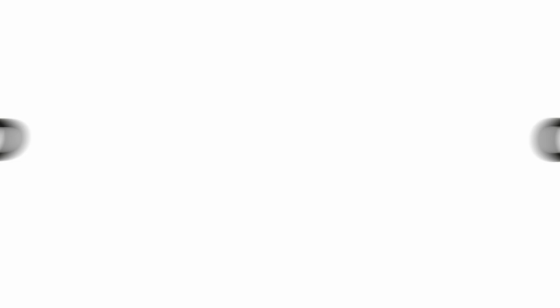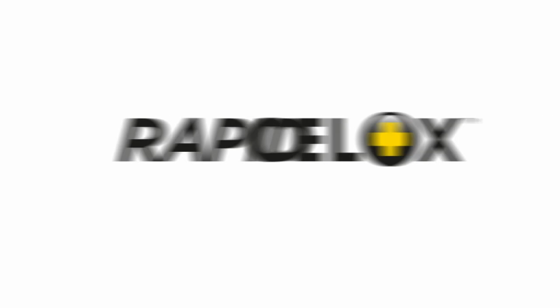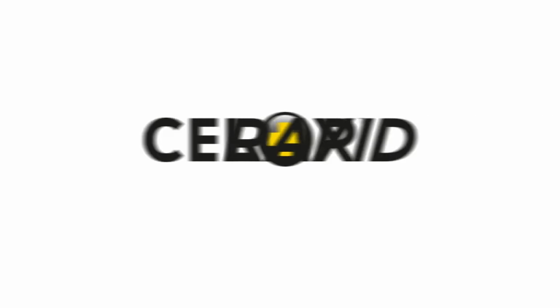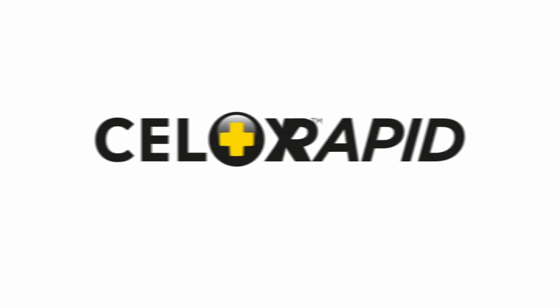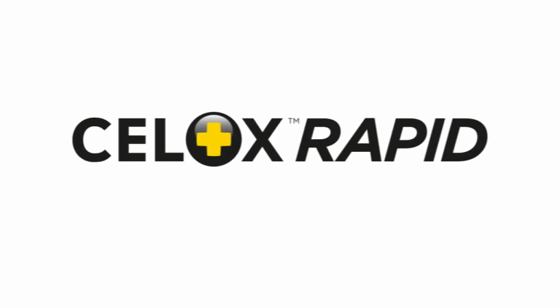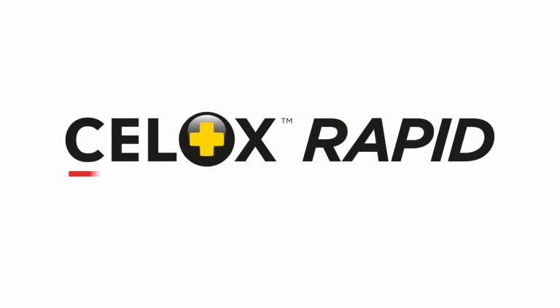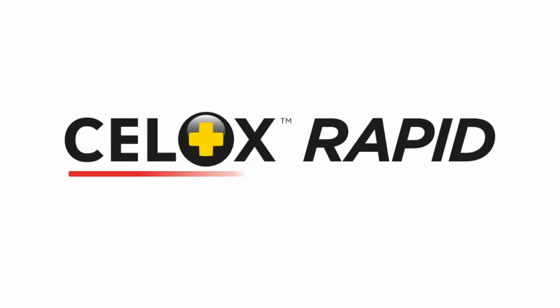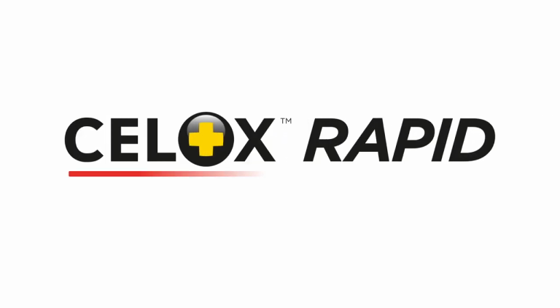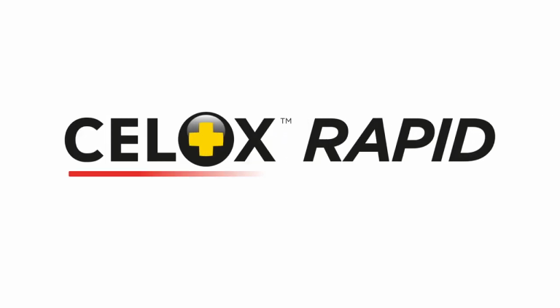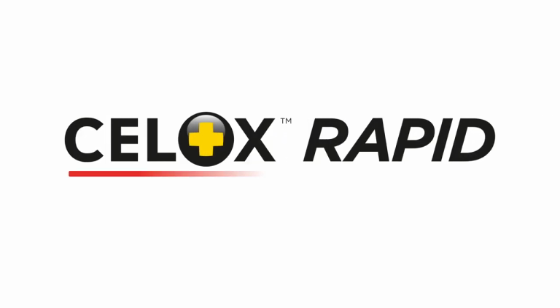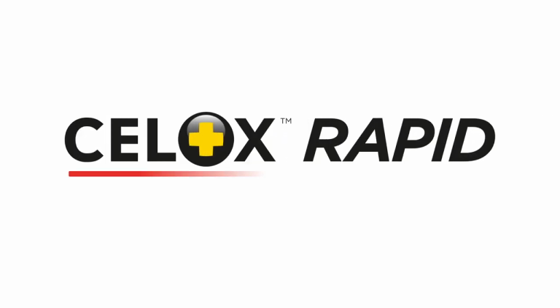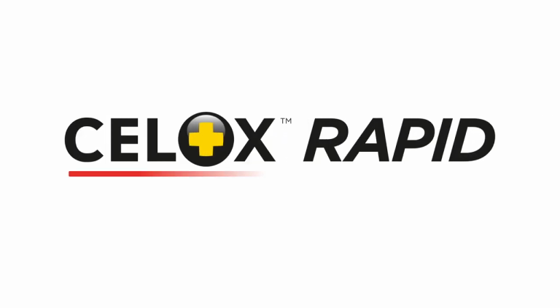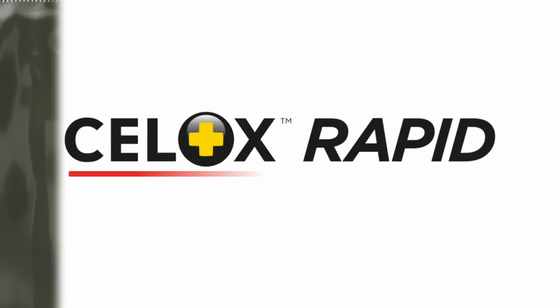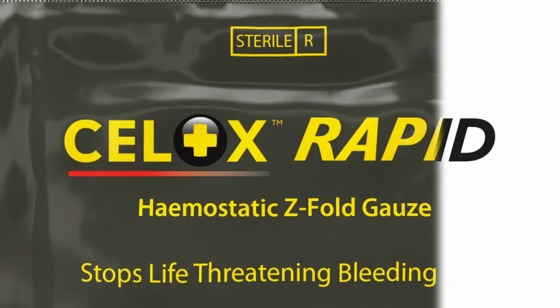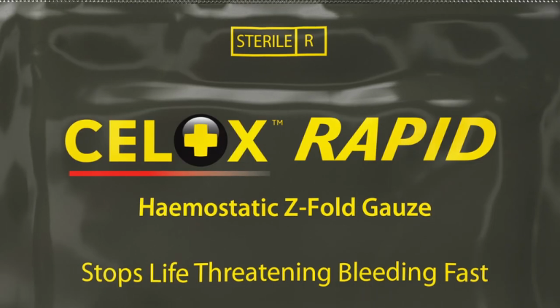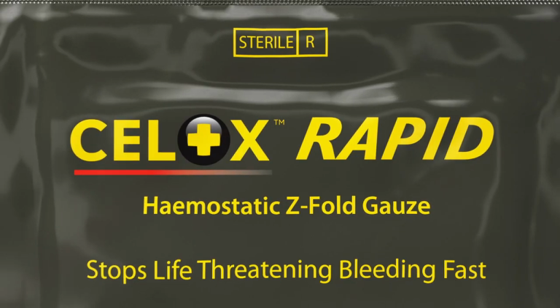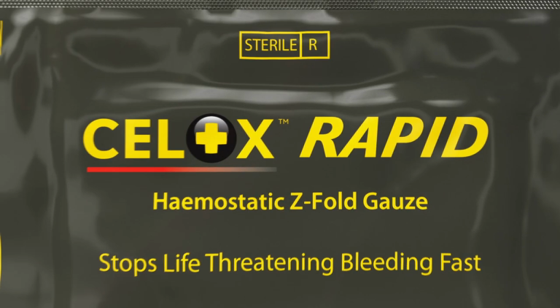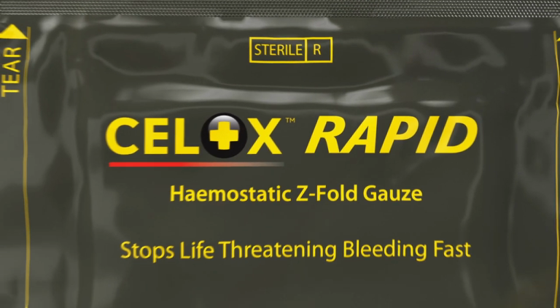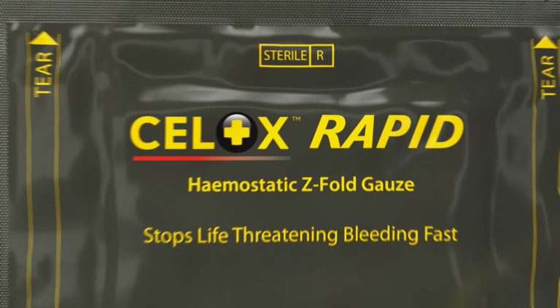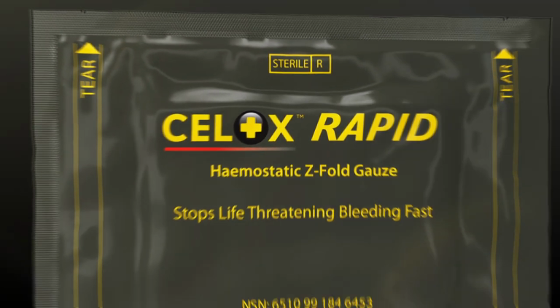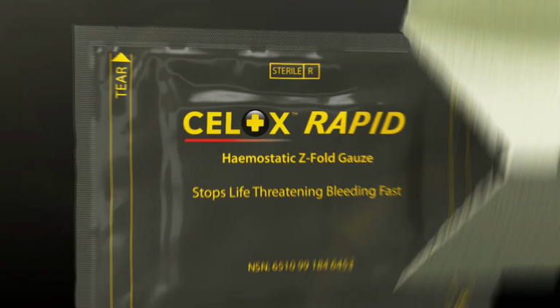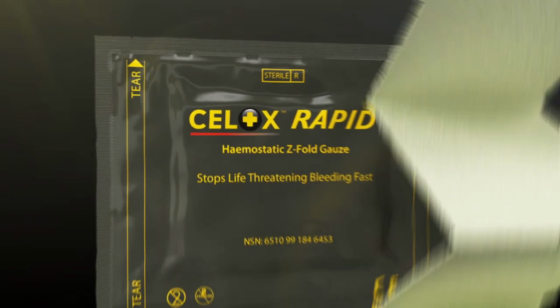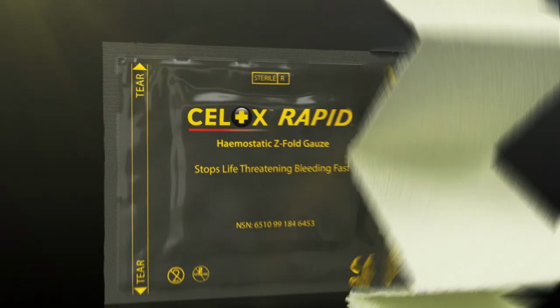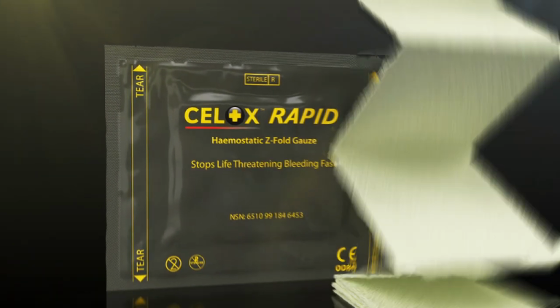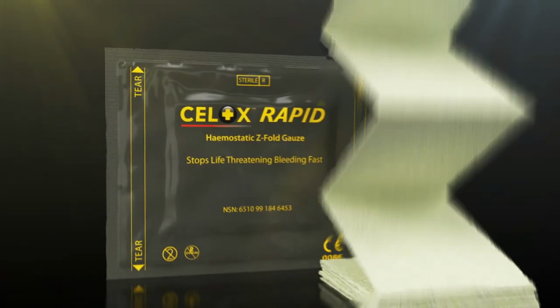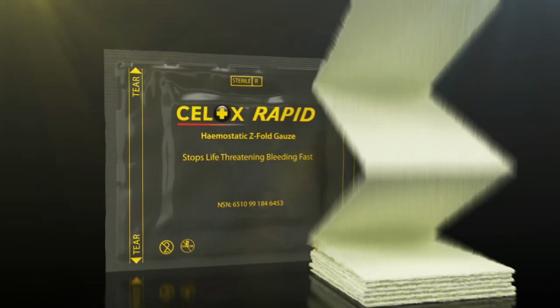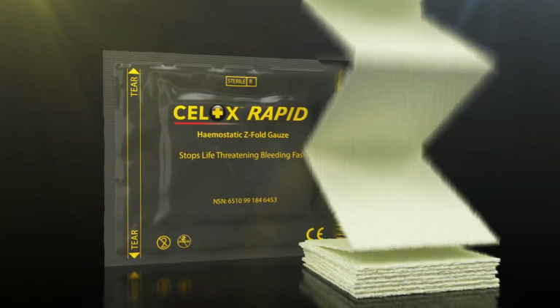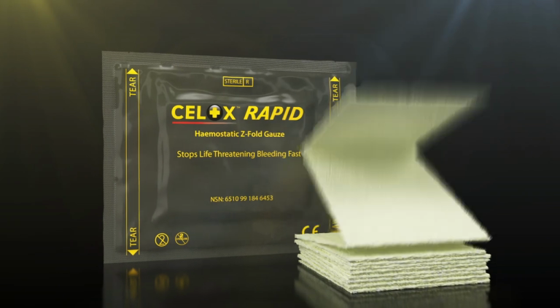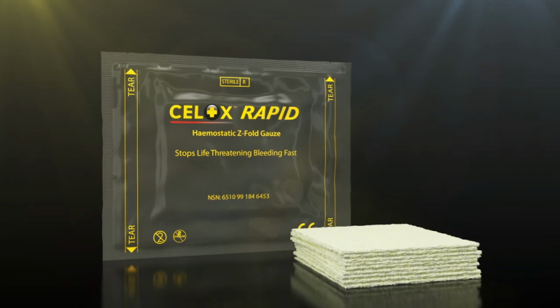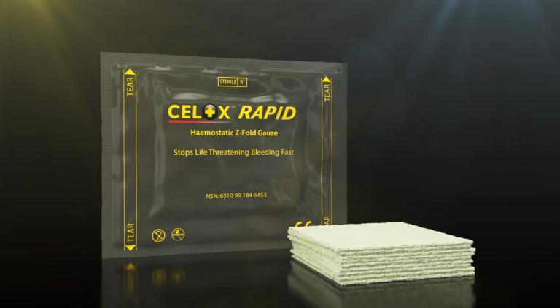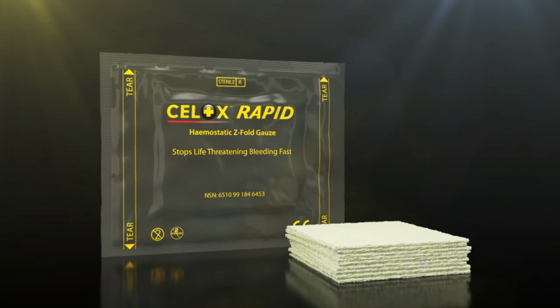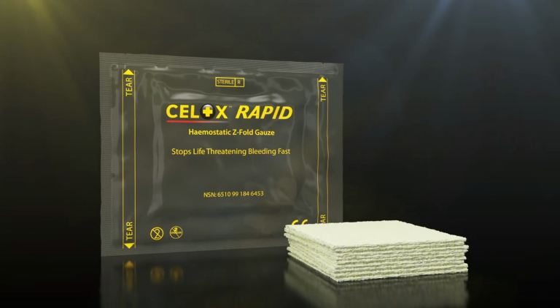Introducing Cellox Rapid, the fastest haemostatic gauze for life-threatening haemorrhage.